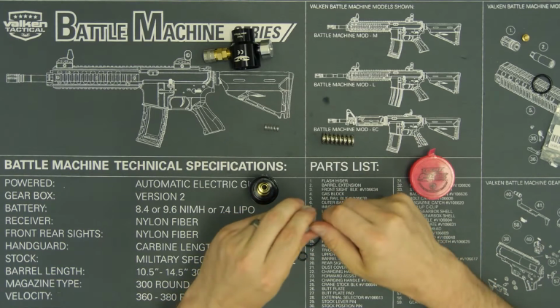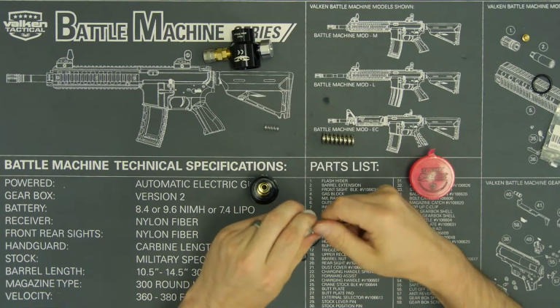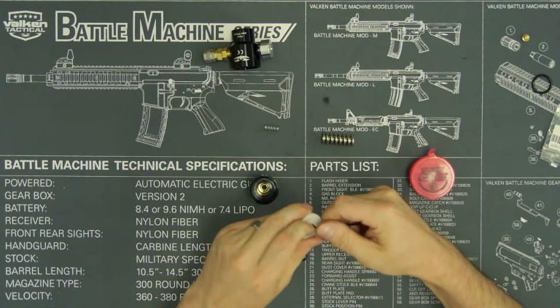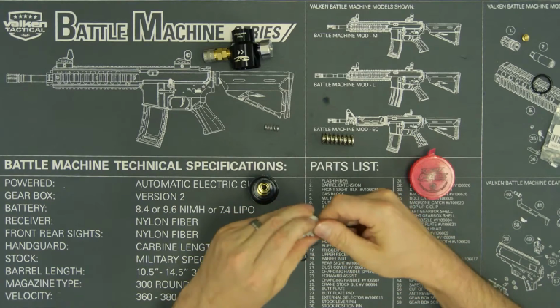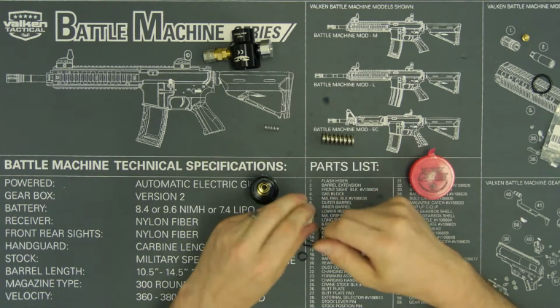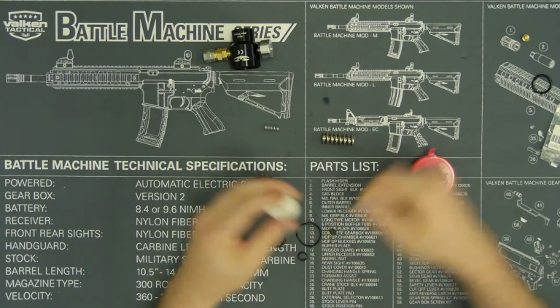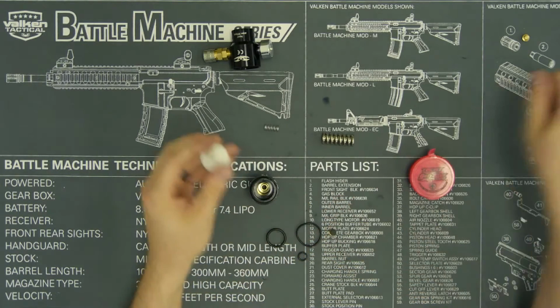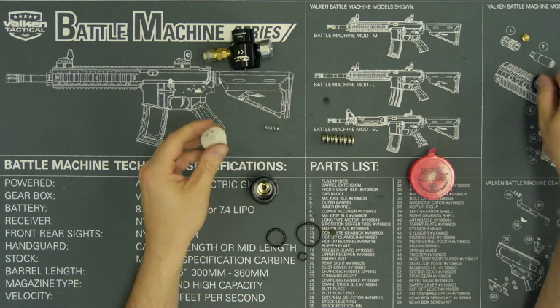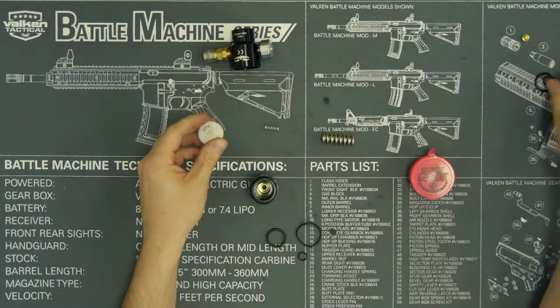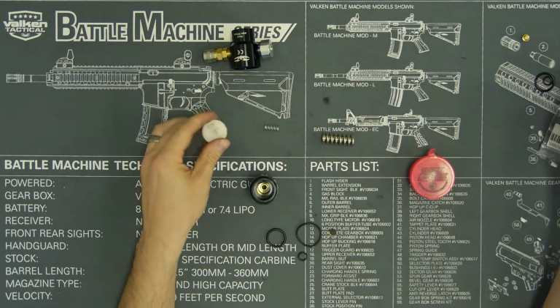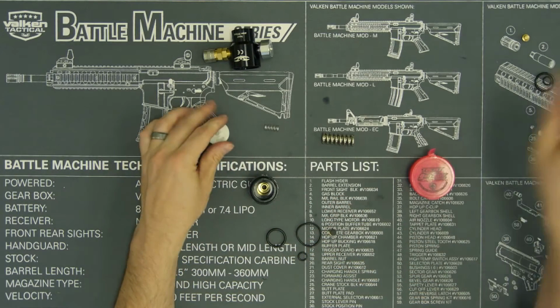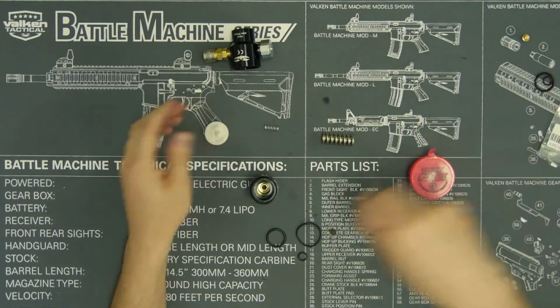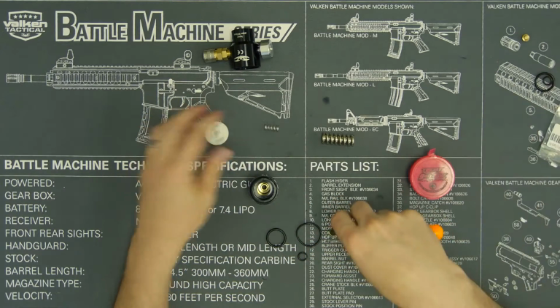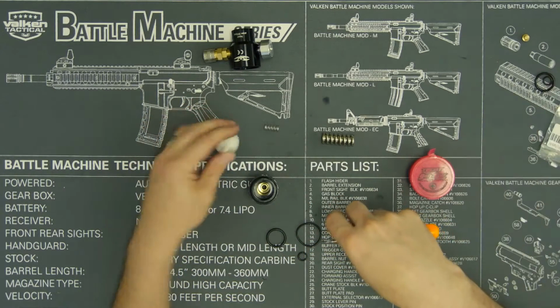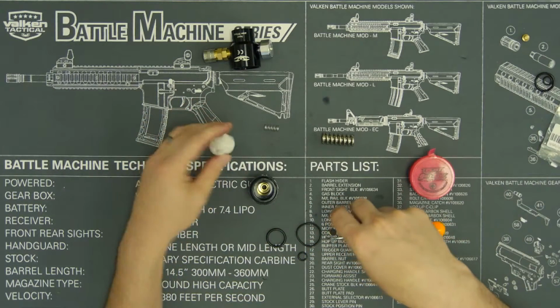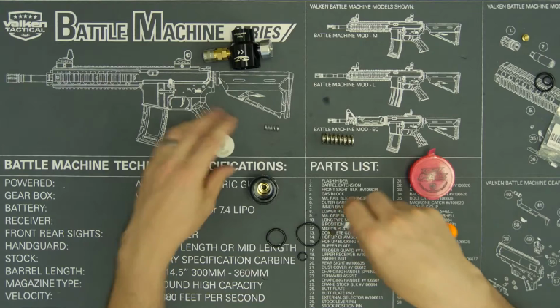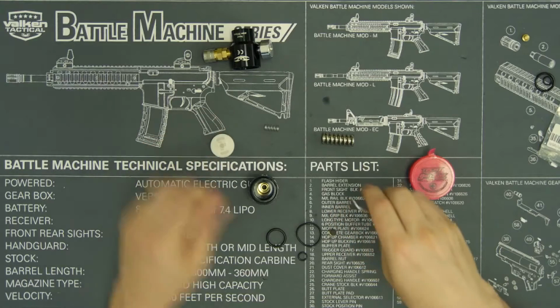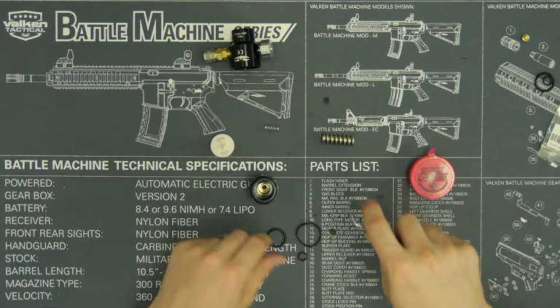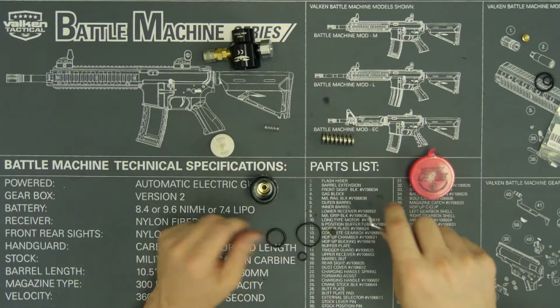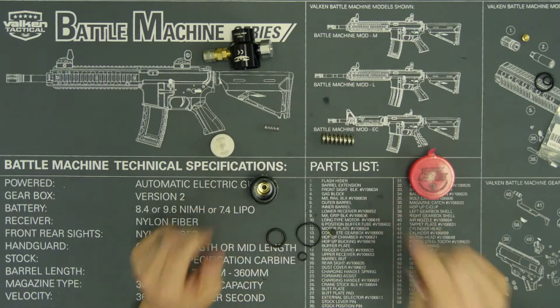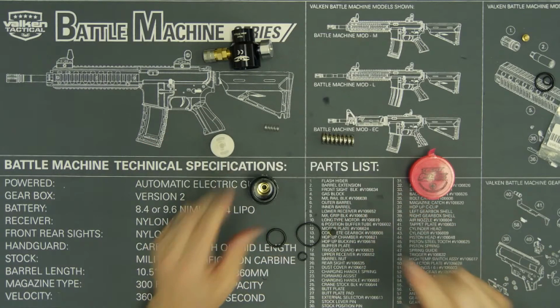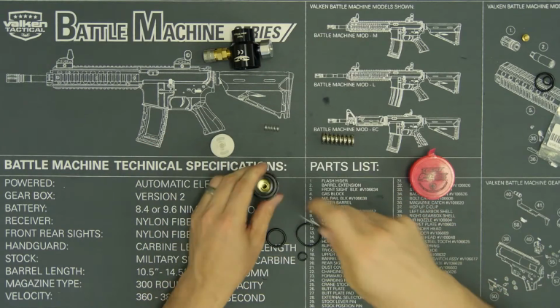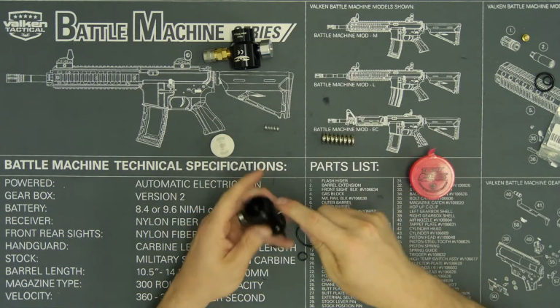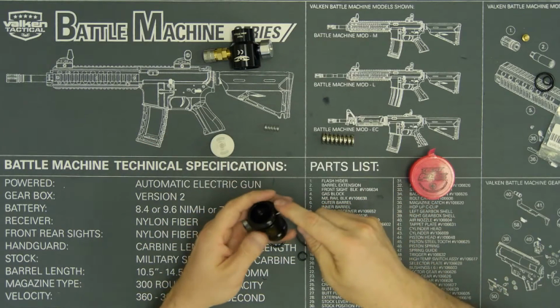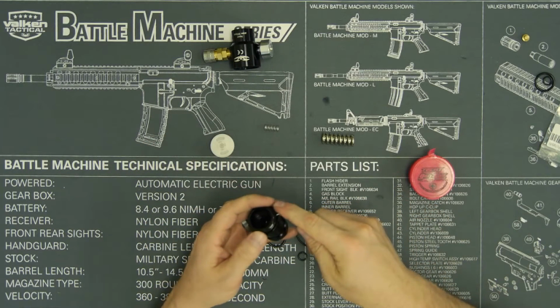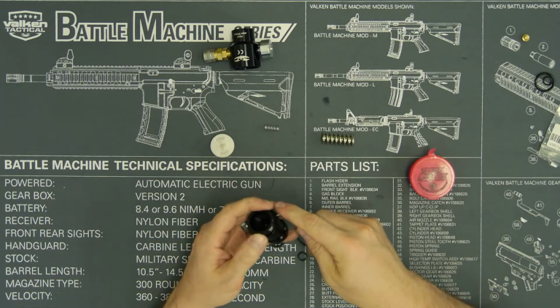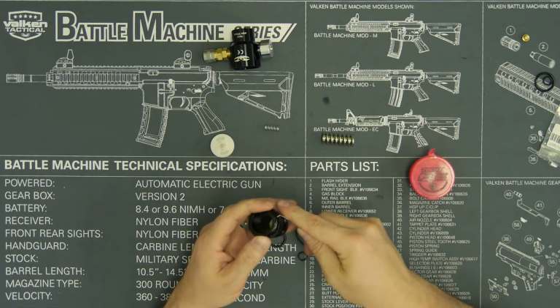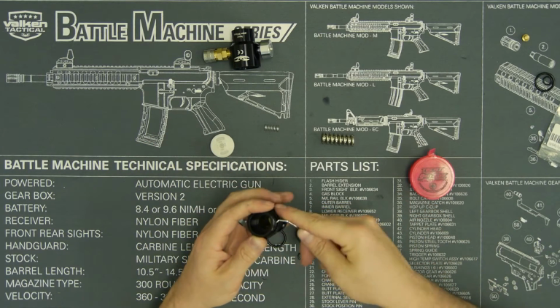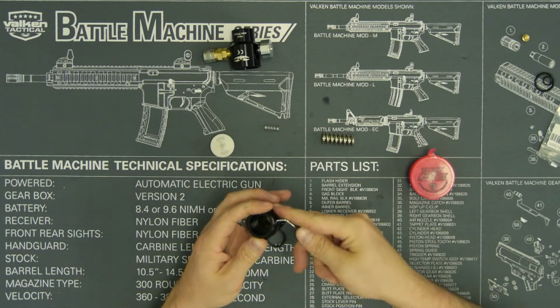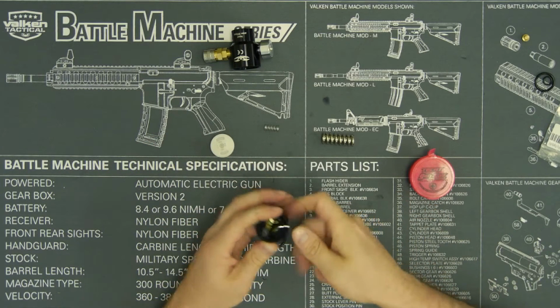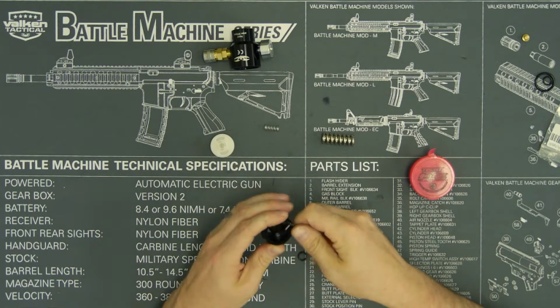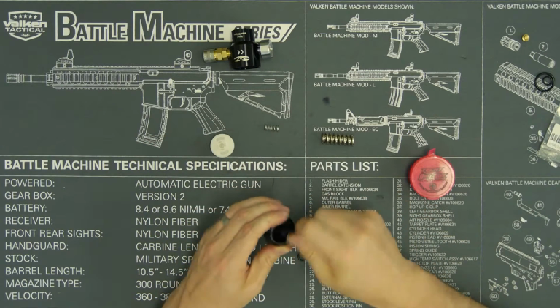Just be careful not to damage the delrin or any of the plastic on the shuttle, and then you can remove it from the cap.